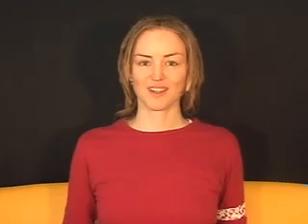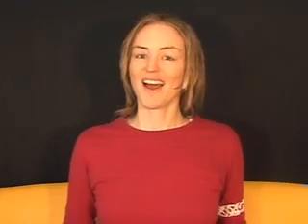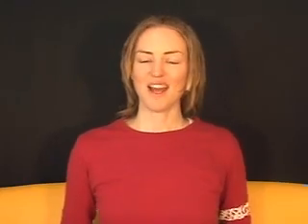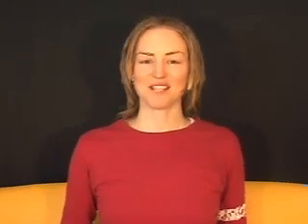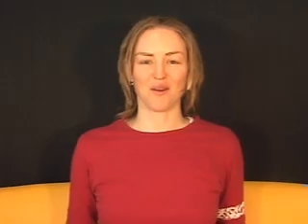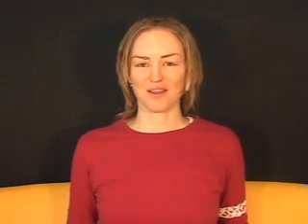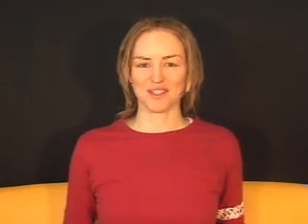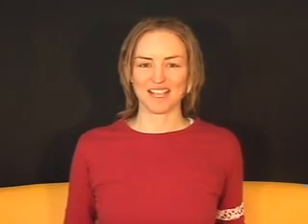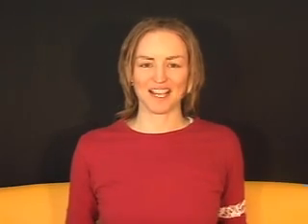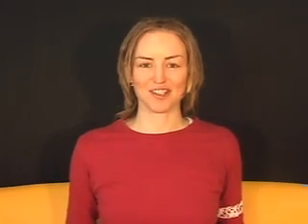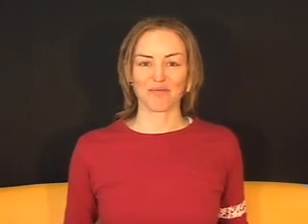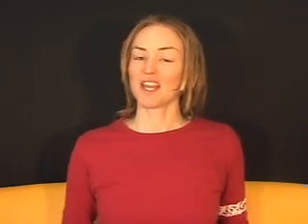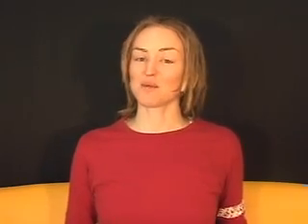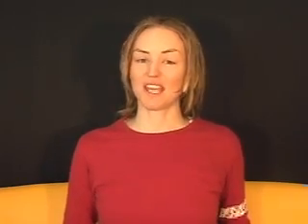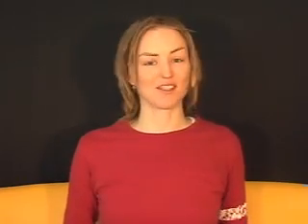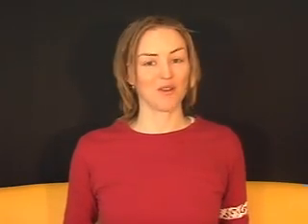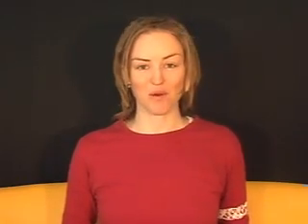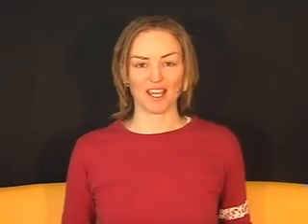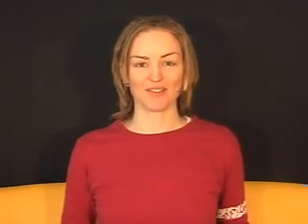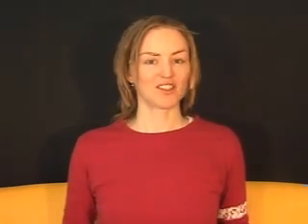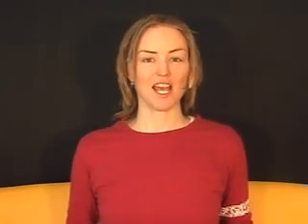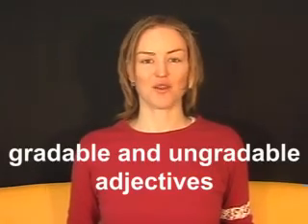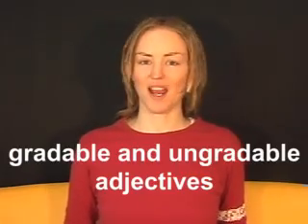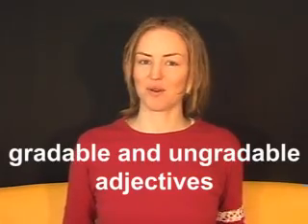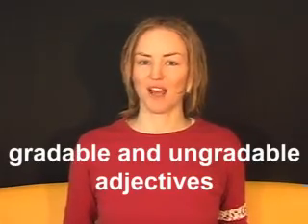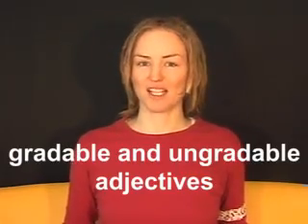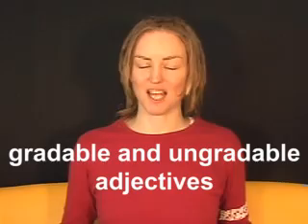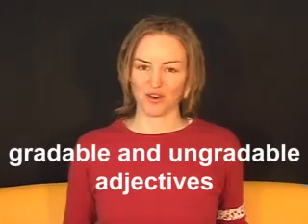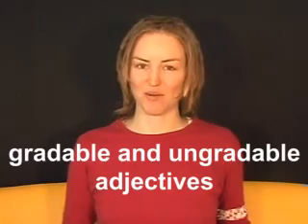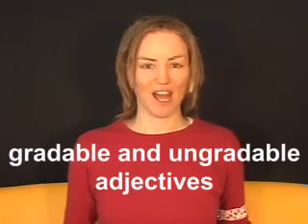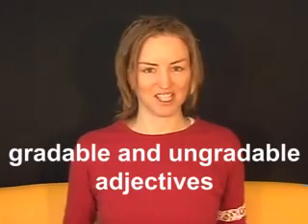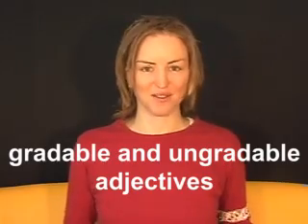Hi, I'm Sarah. Welcome to the Daily Englisher. This week is grammar week. Today: gradable and ungradable adjectives.